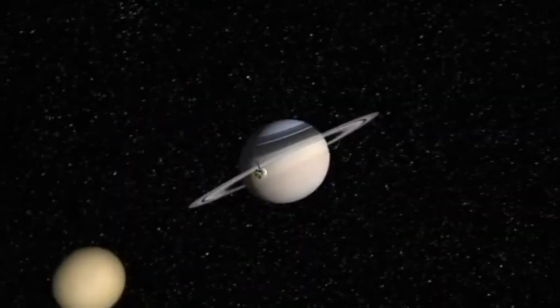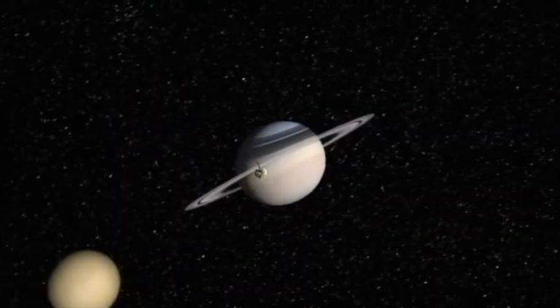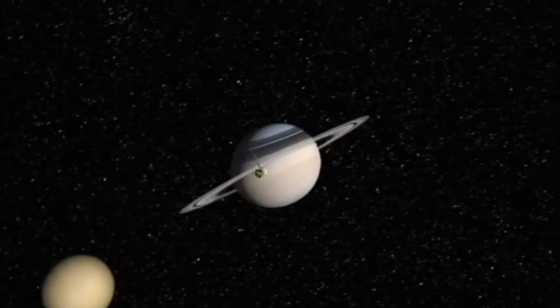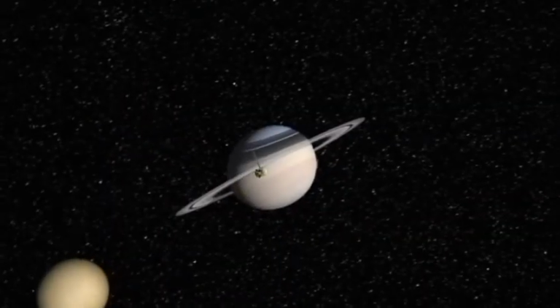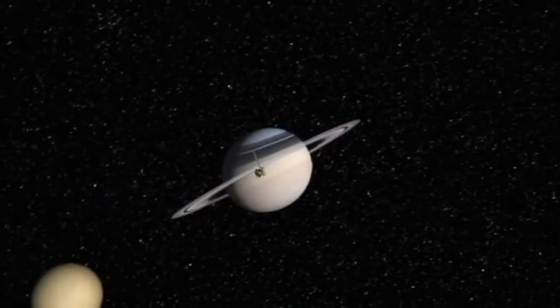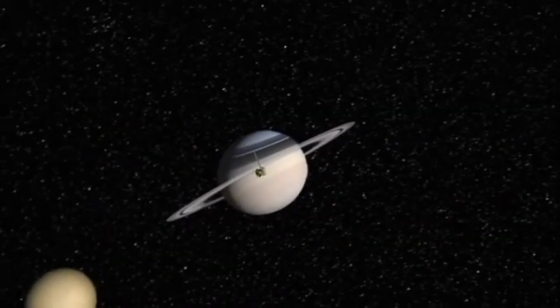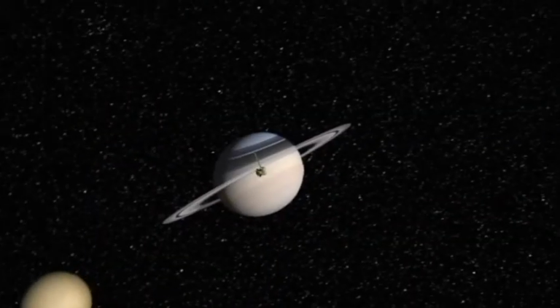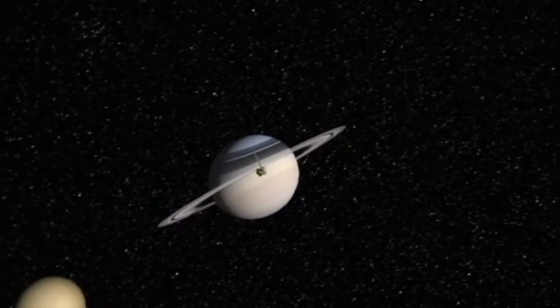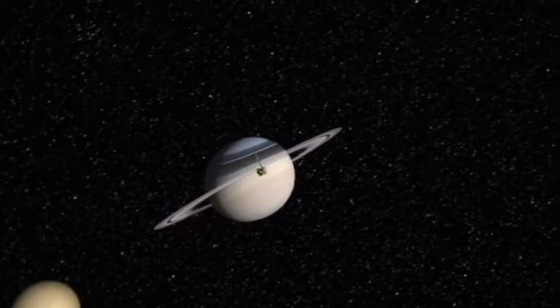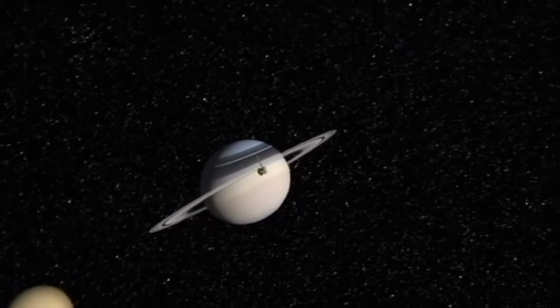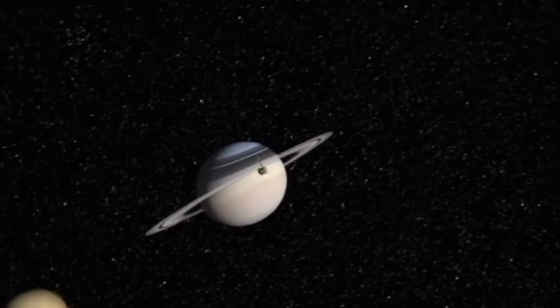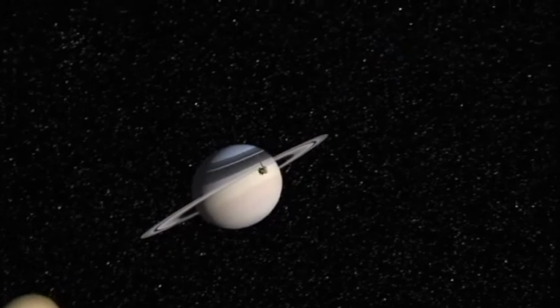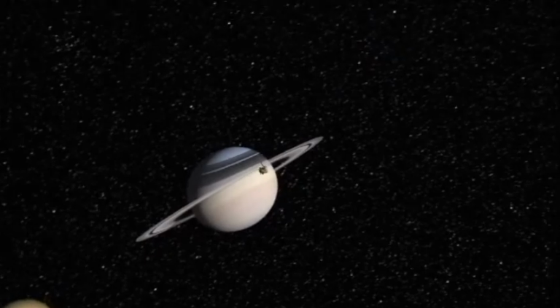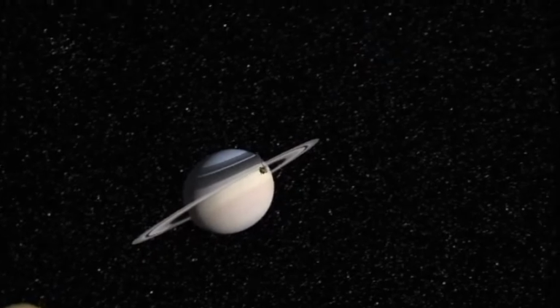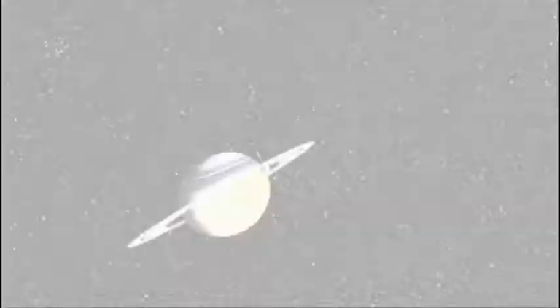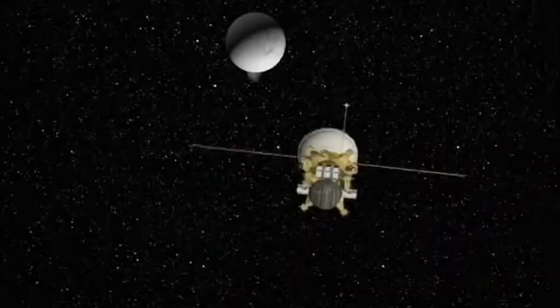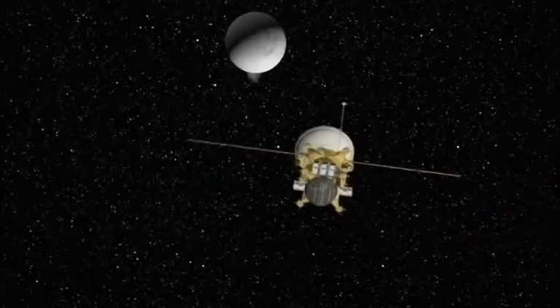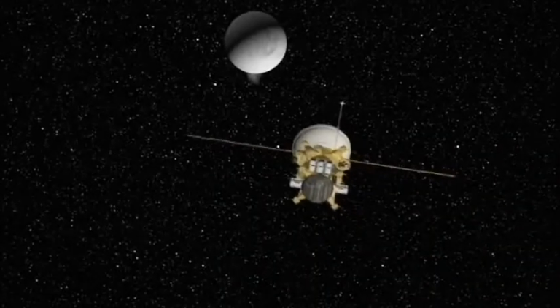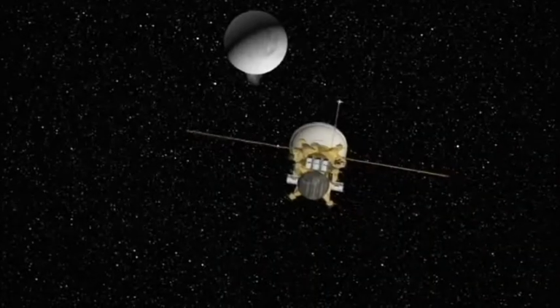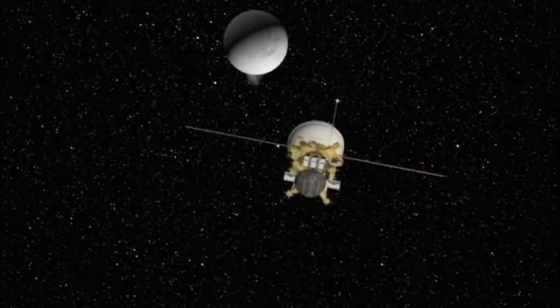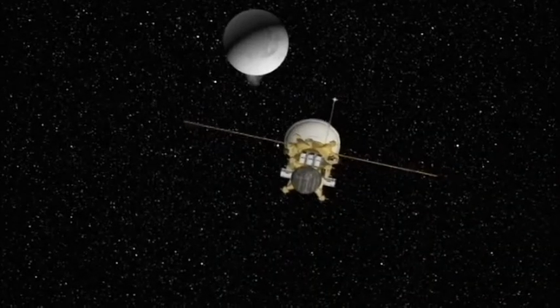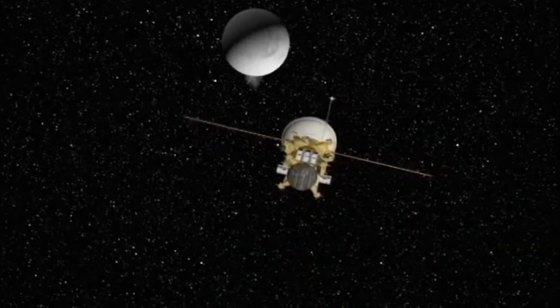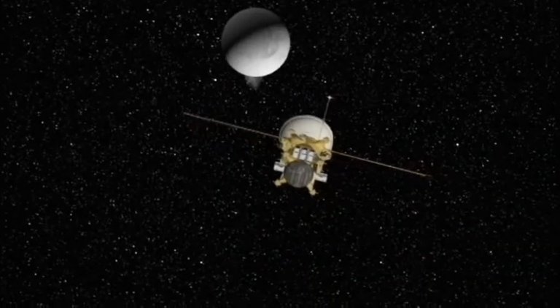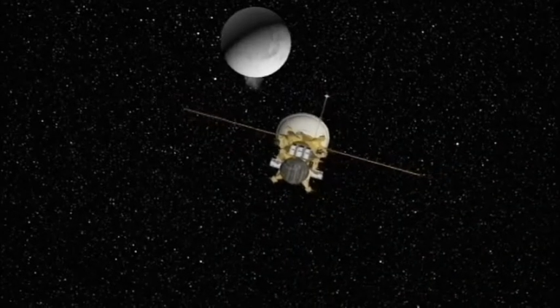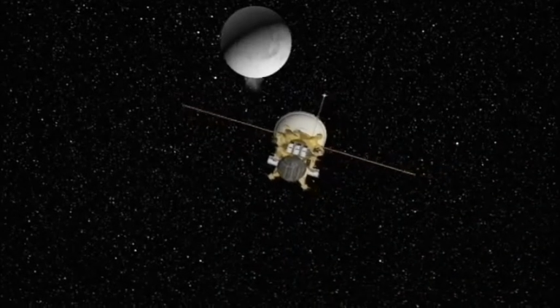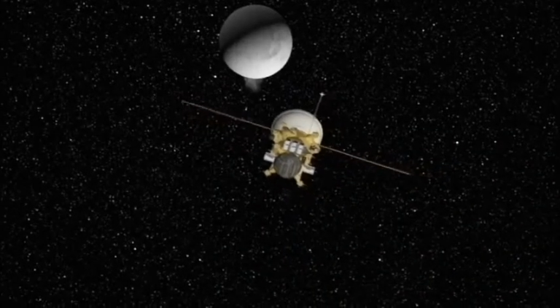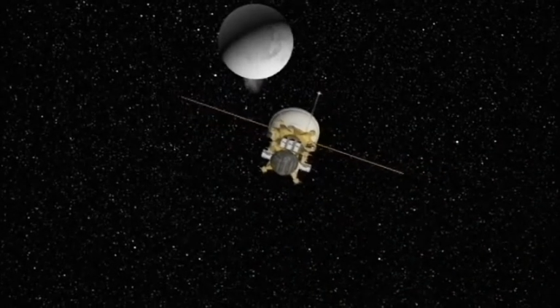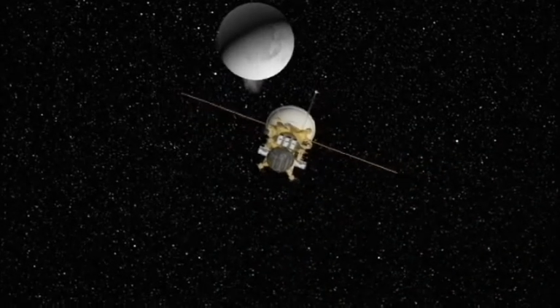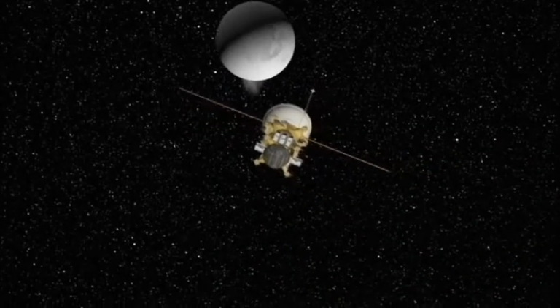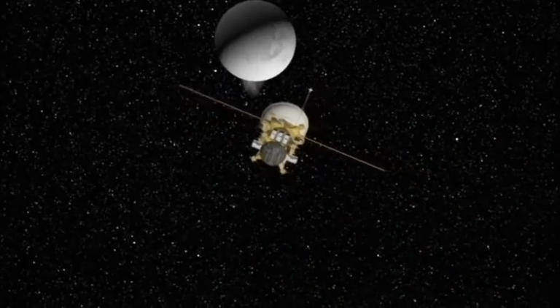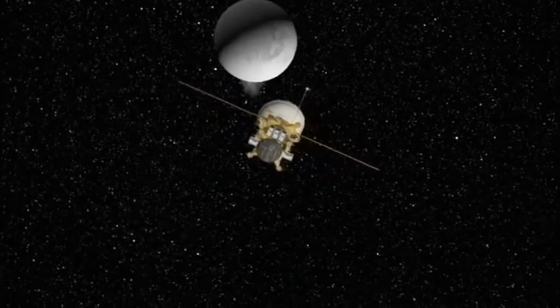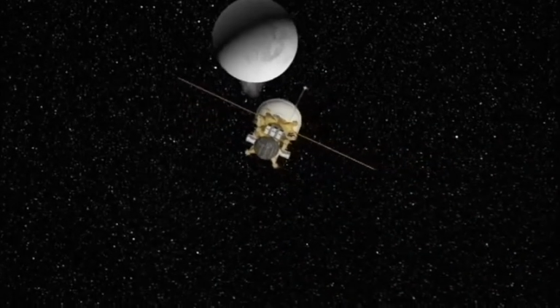With spacecraft like Cassini, the distant wonders of our solar system have been brought closer to home.